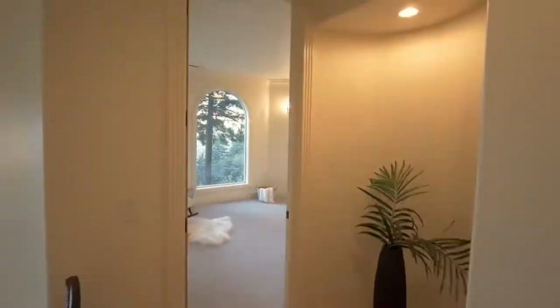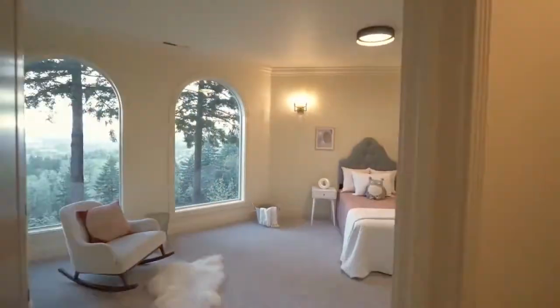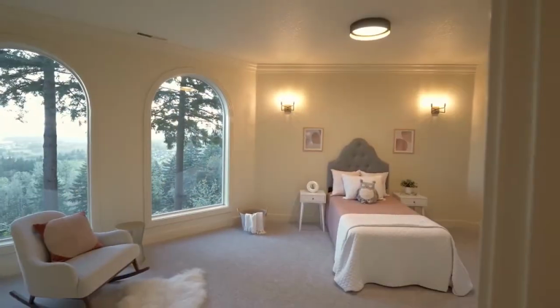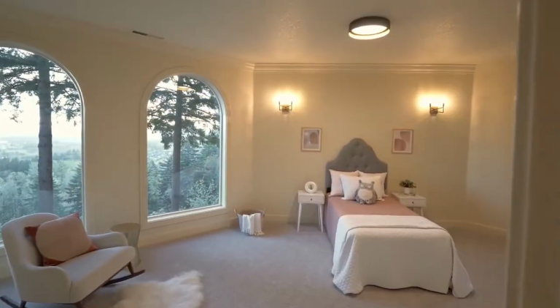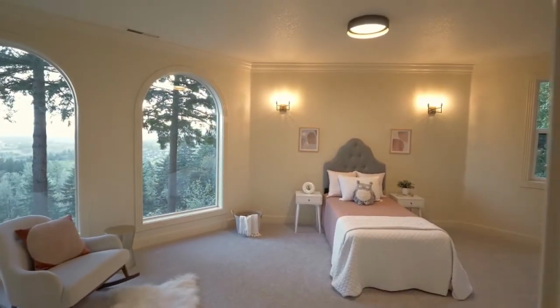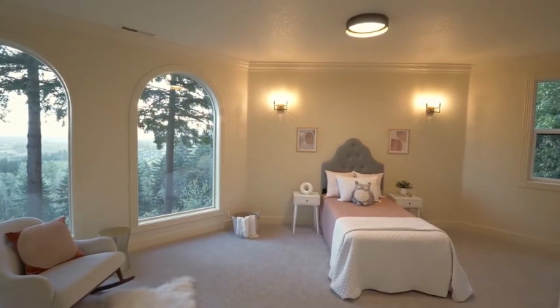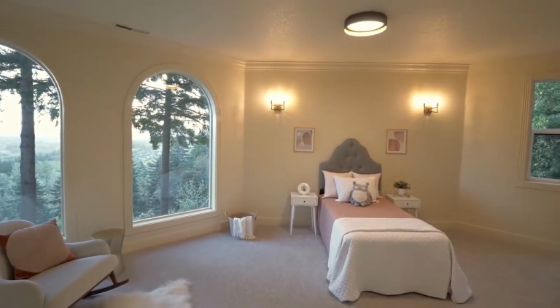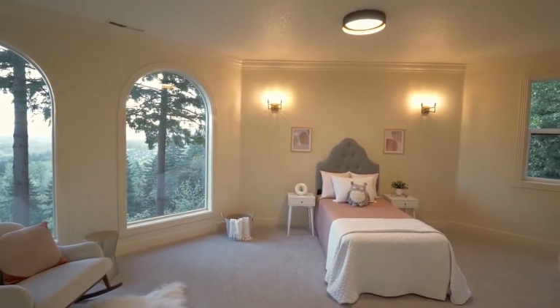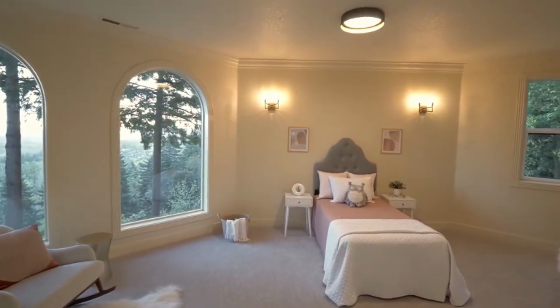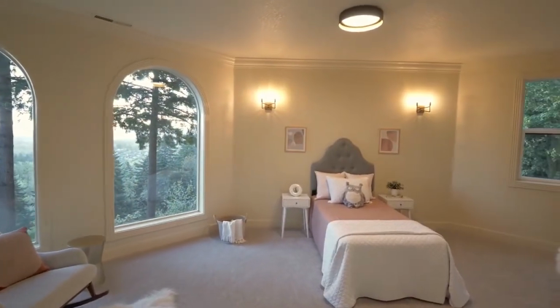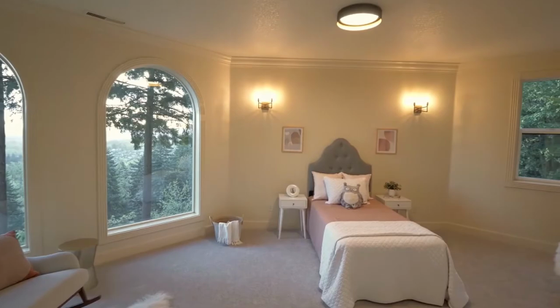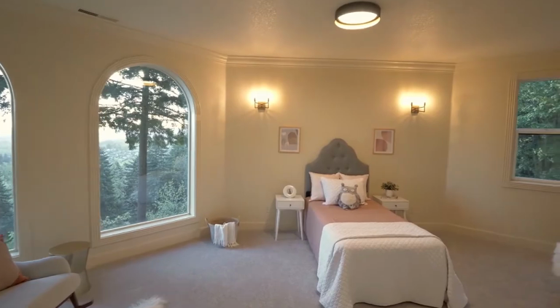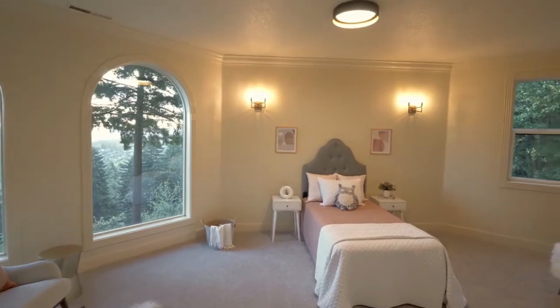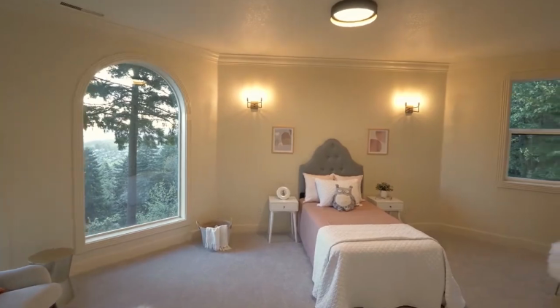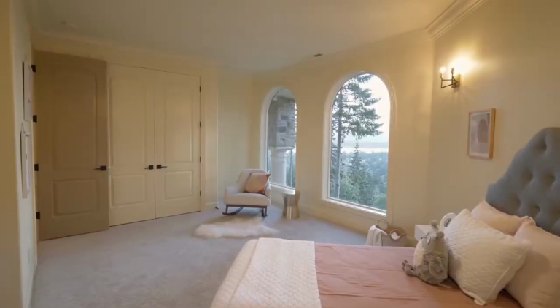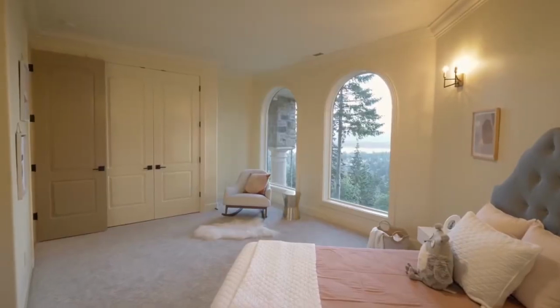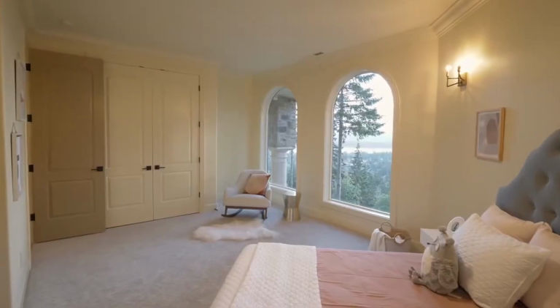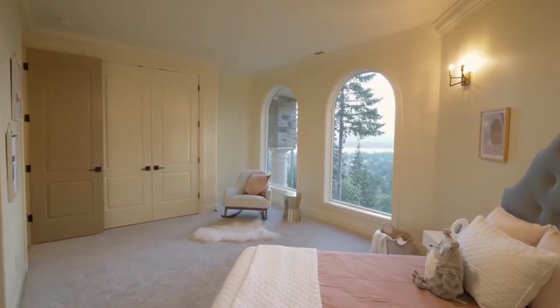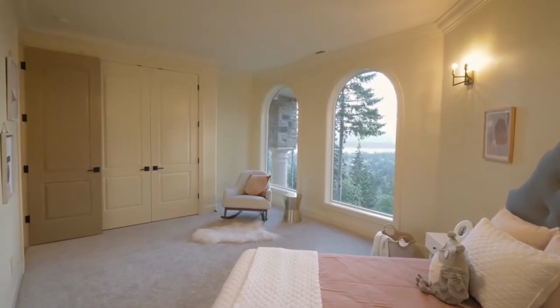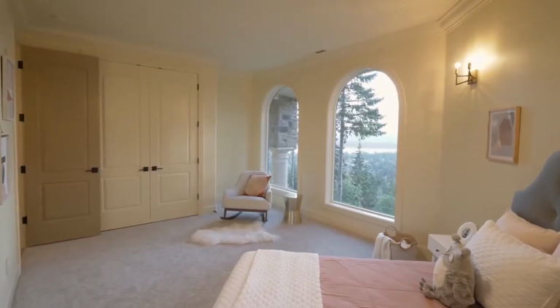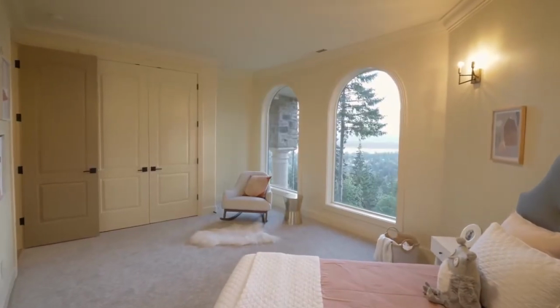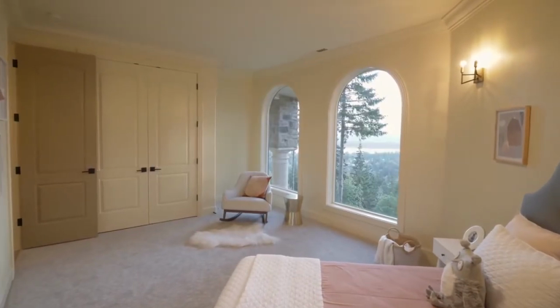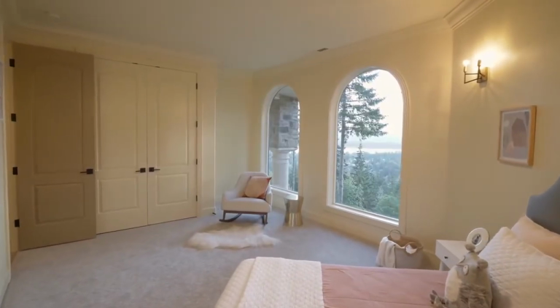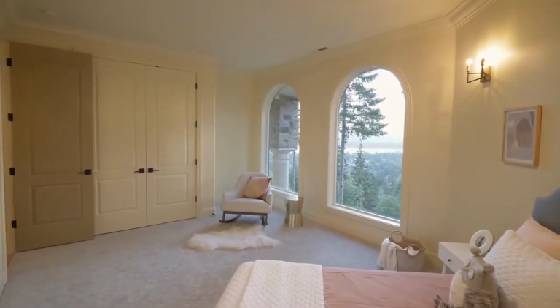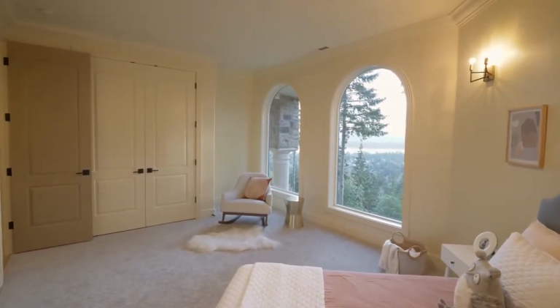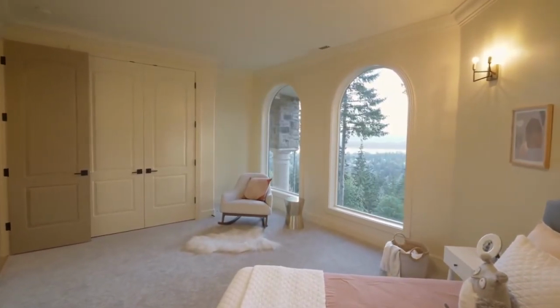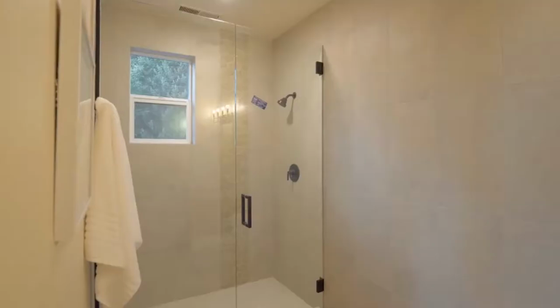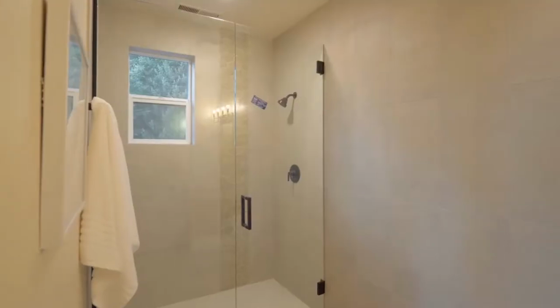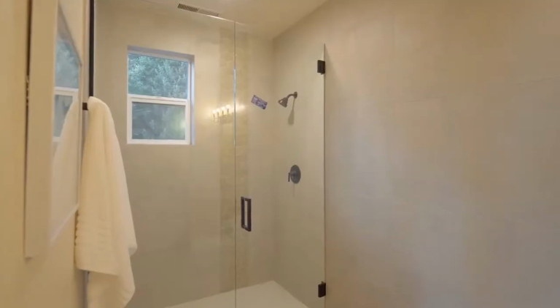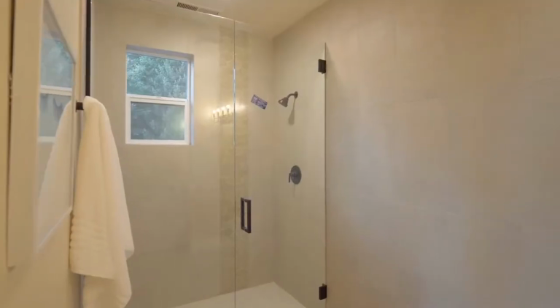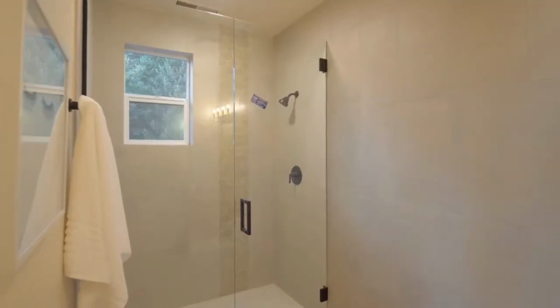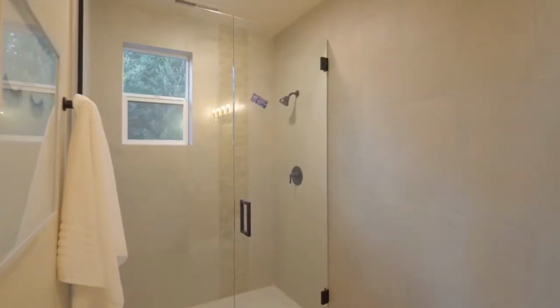Also on this level, you'll find two more light-filled bedrooms, each with an ensuite bath.